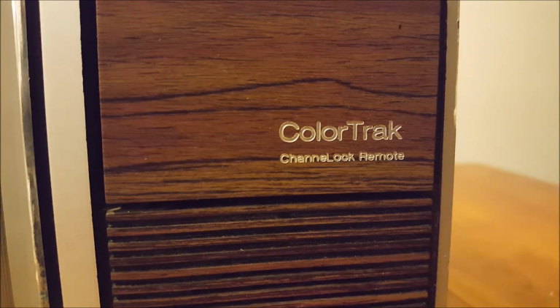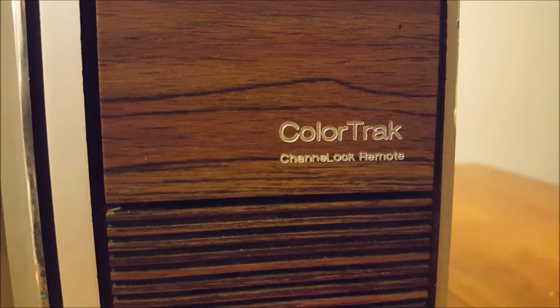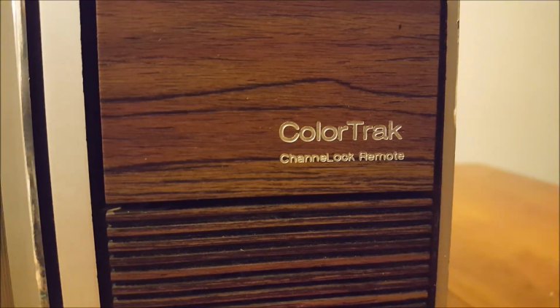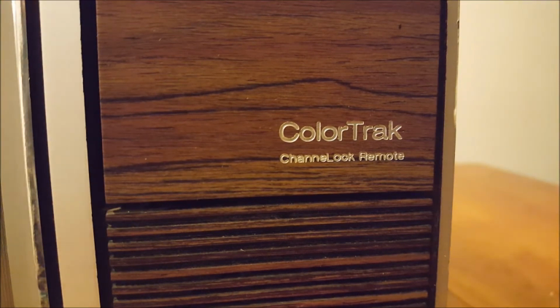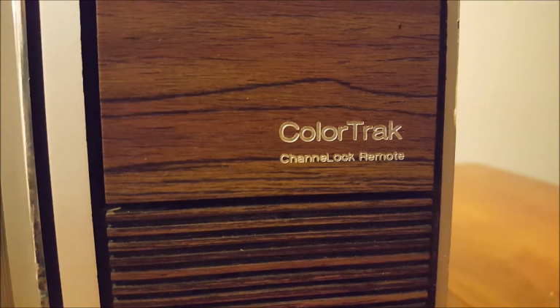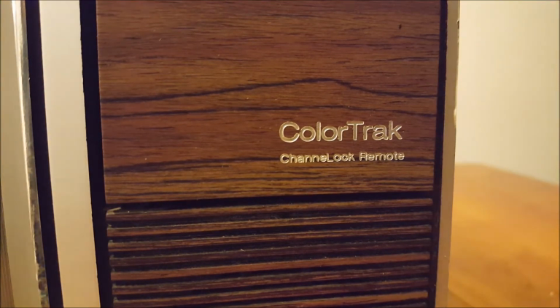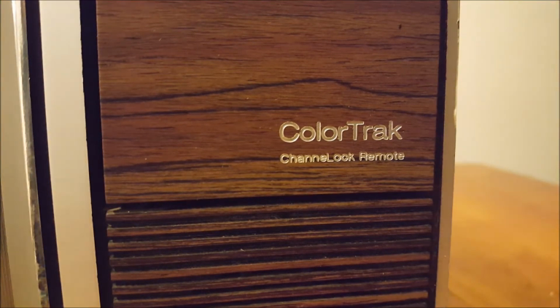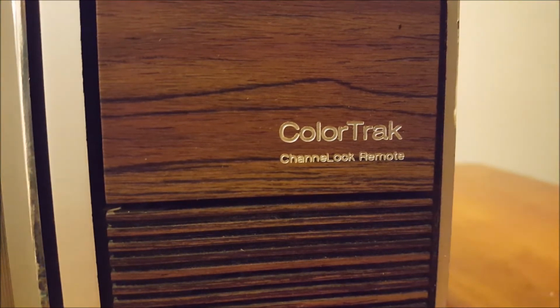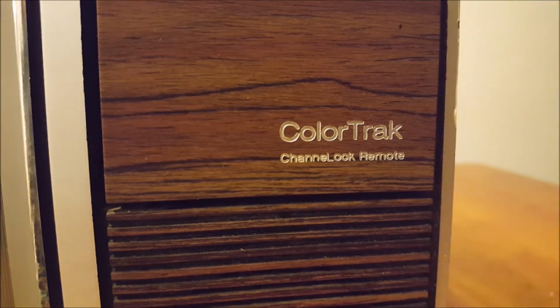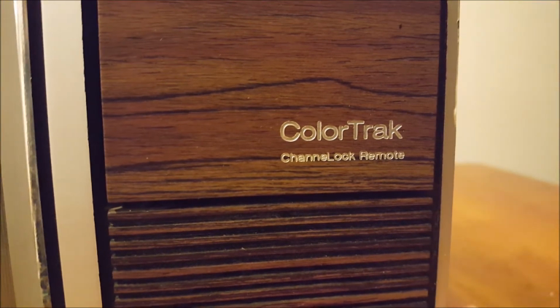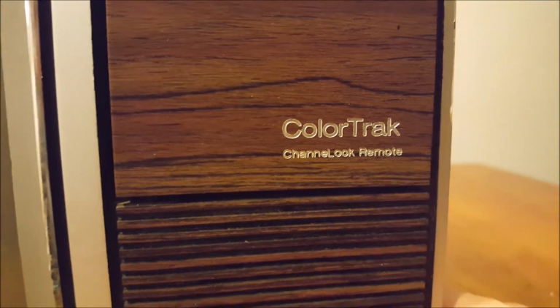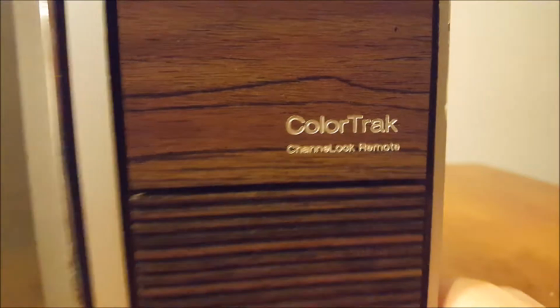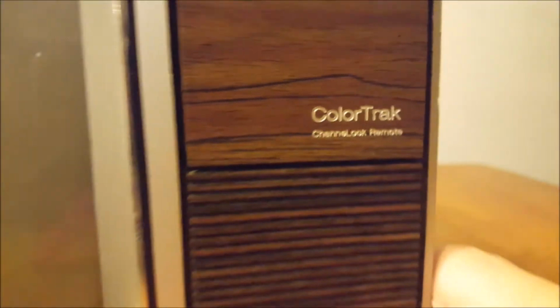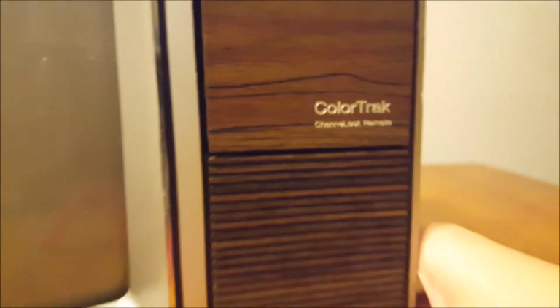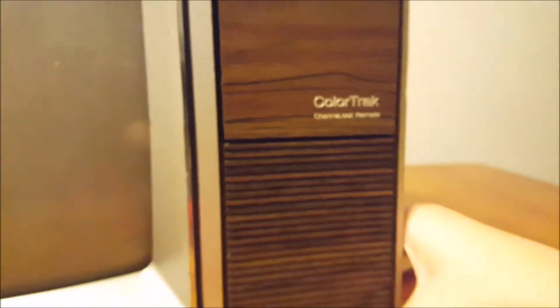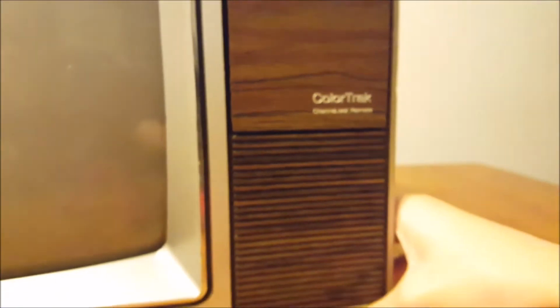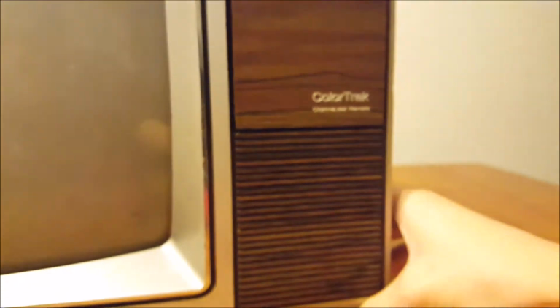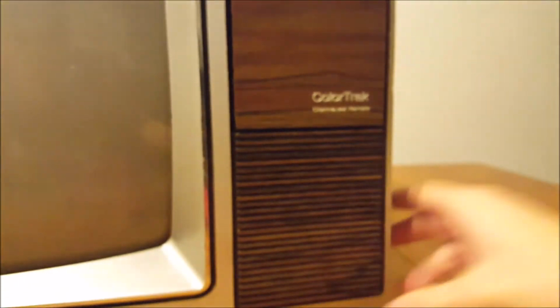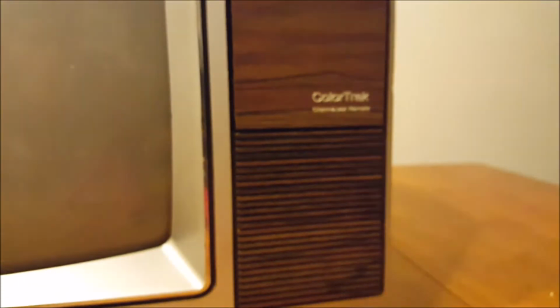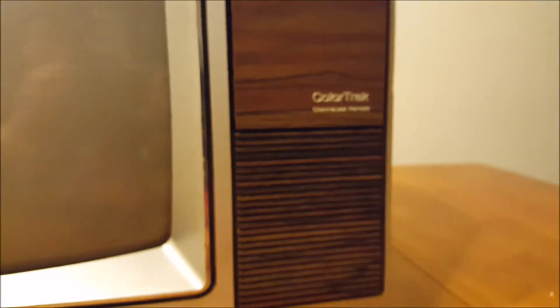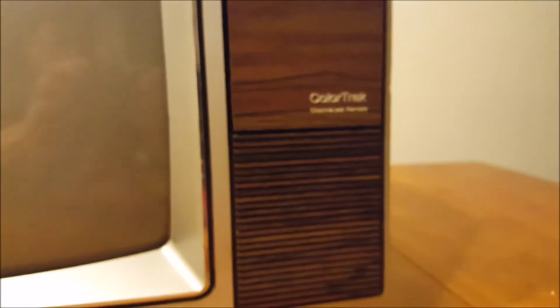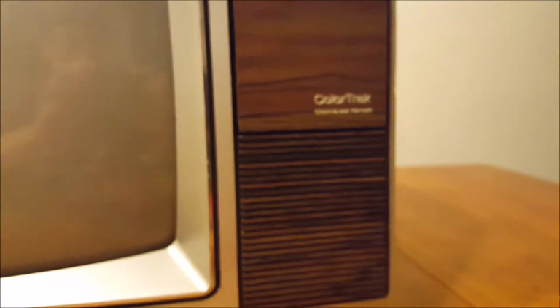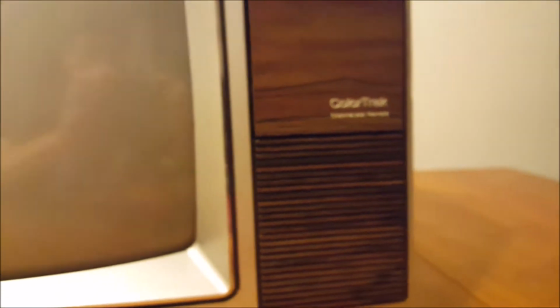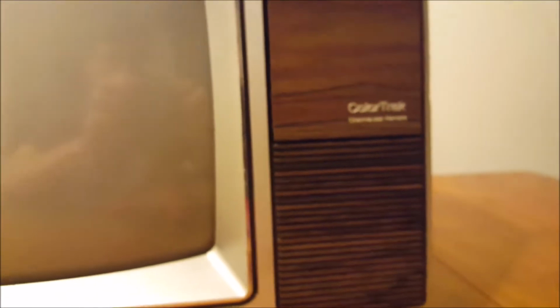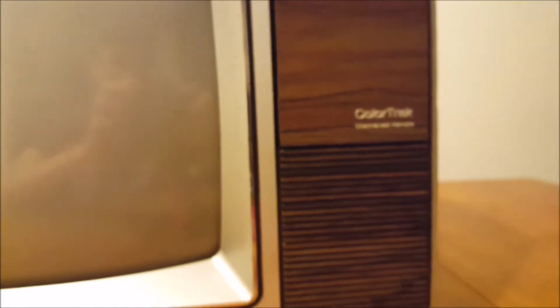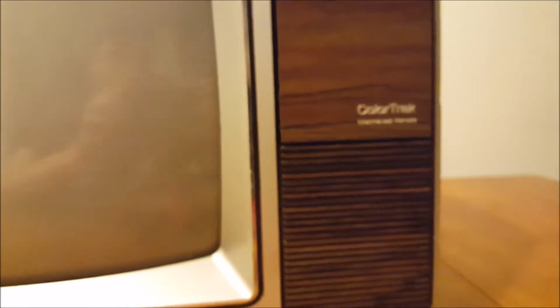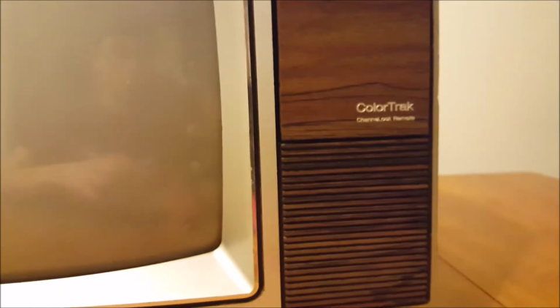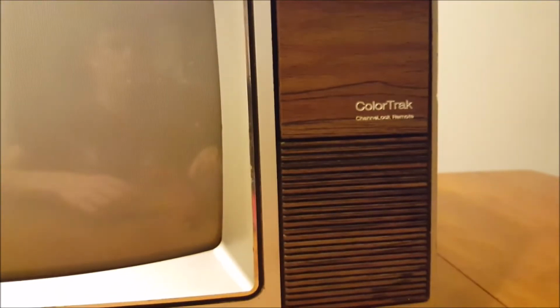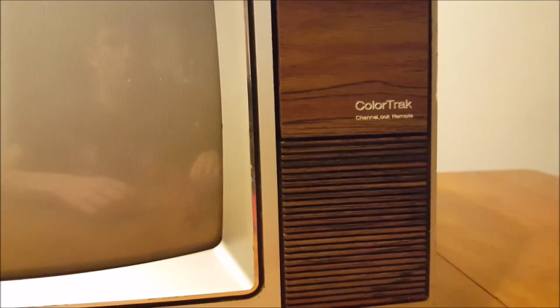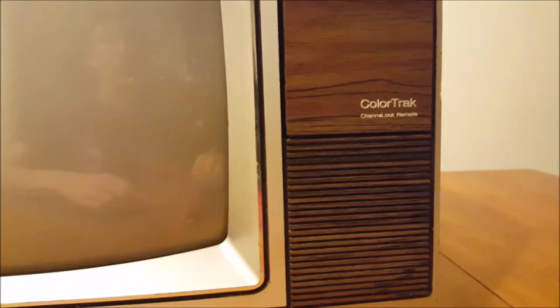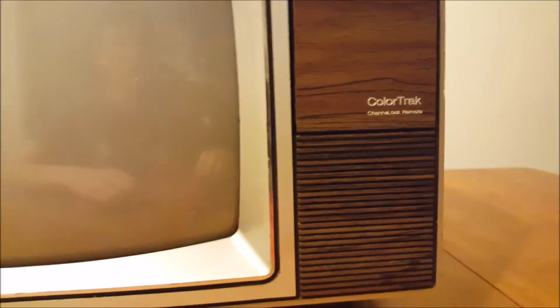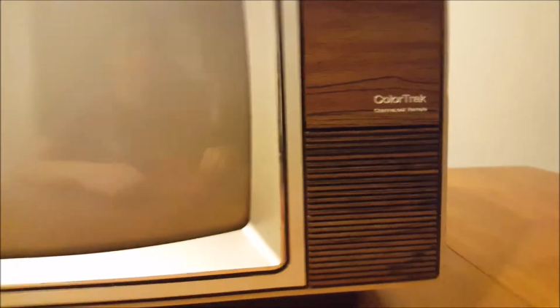It's kind of hard to think that TVs like this were coming out in 1983 — kind of crazy. It says 'Color Track,' 'Channel Lock,' 'Remote' right on the label.